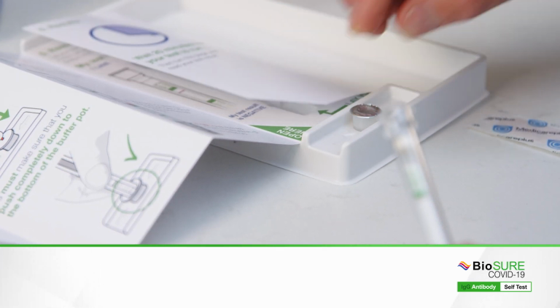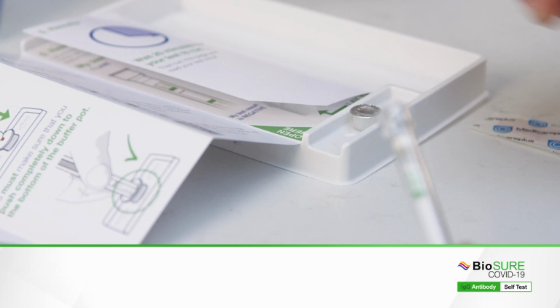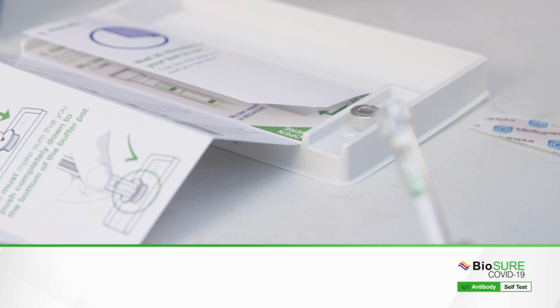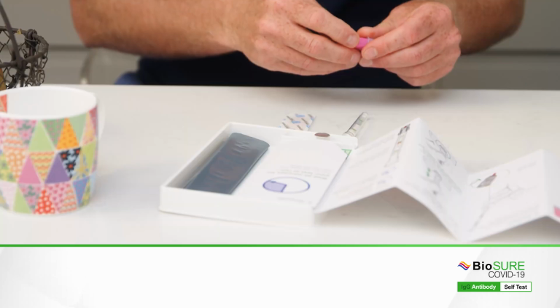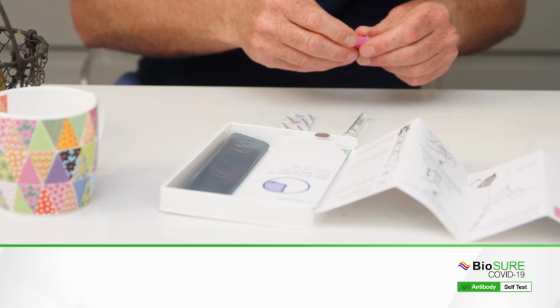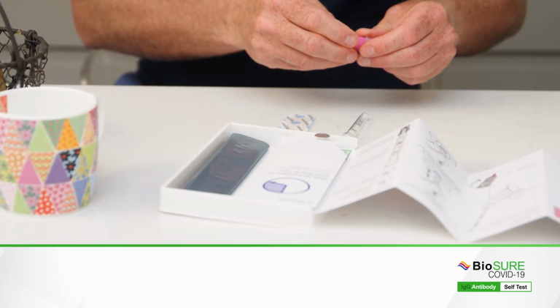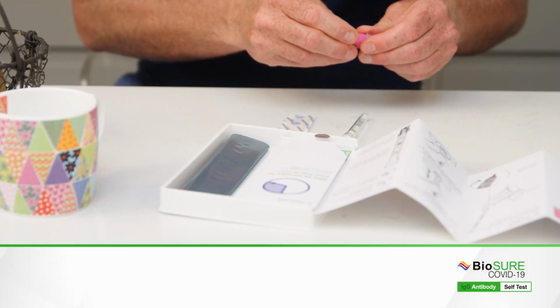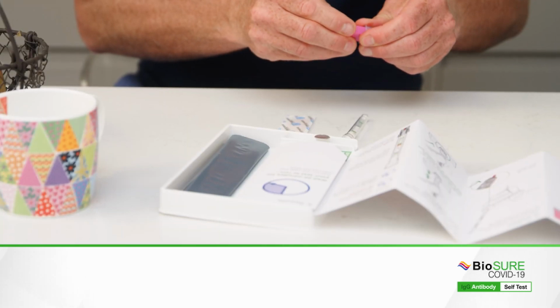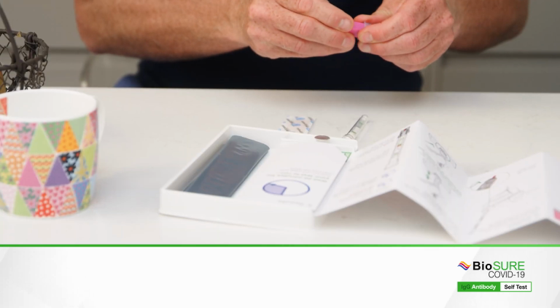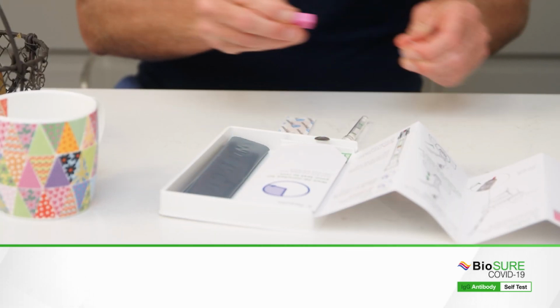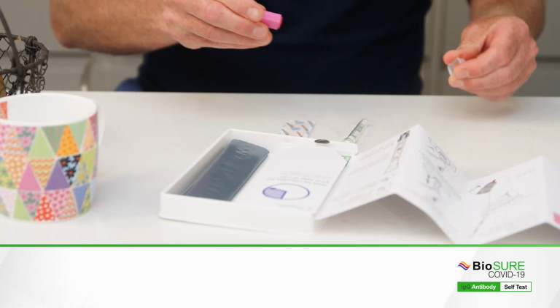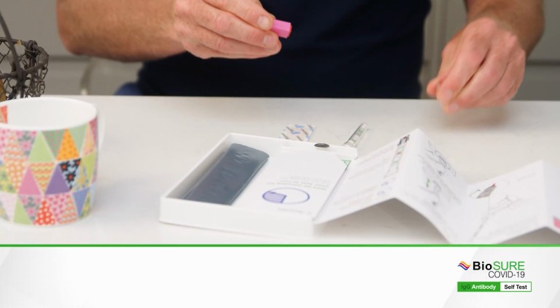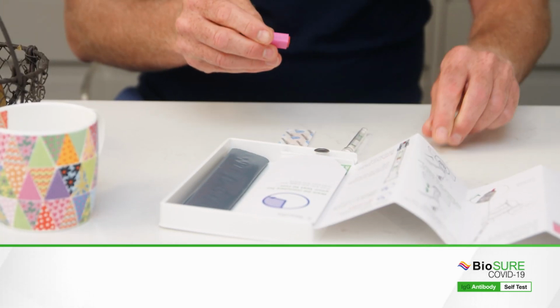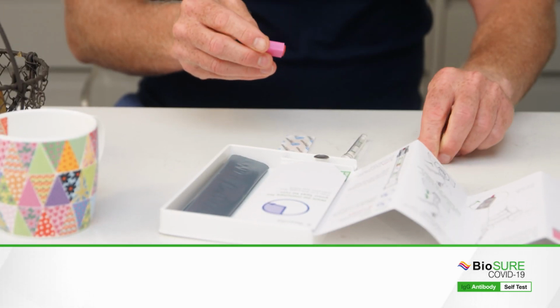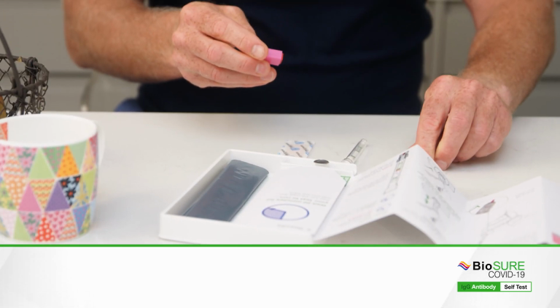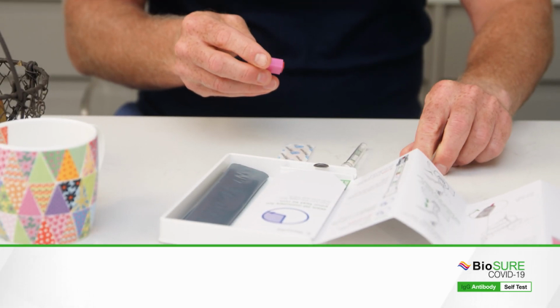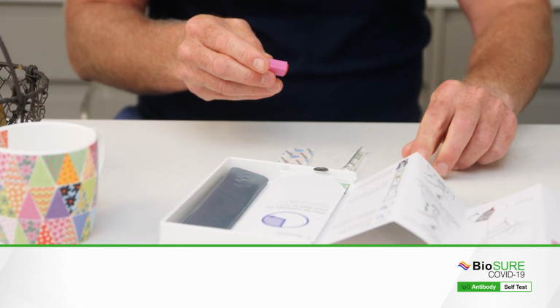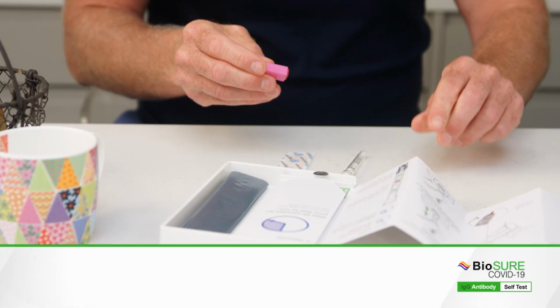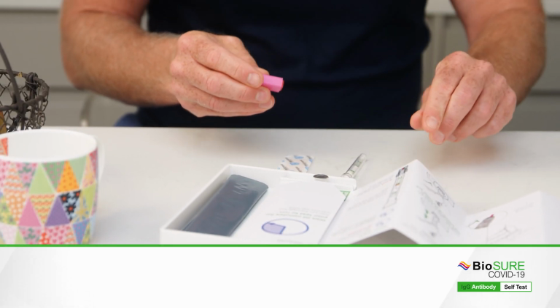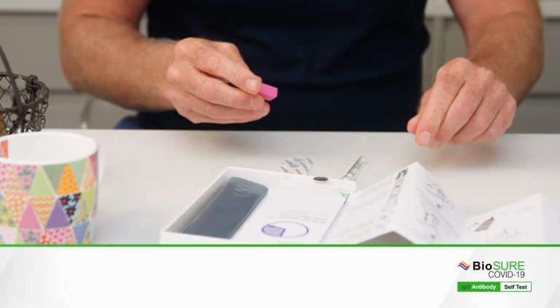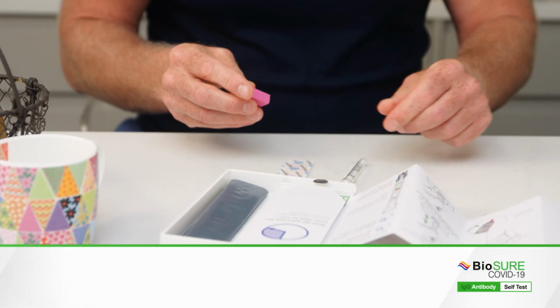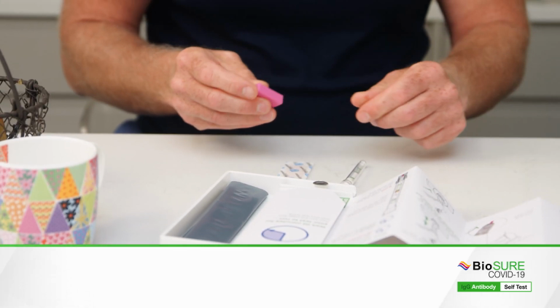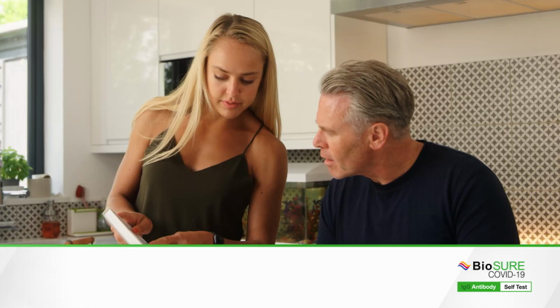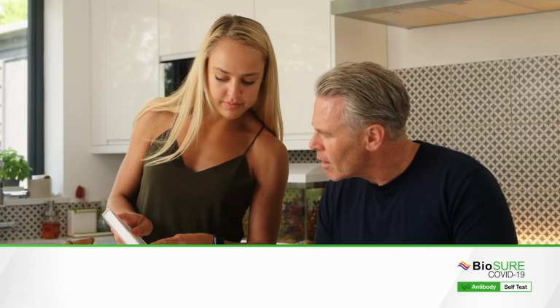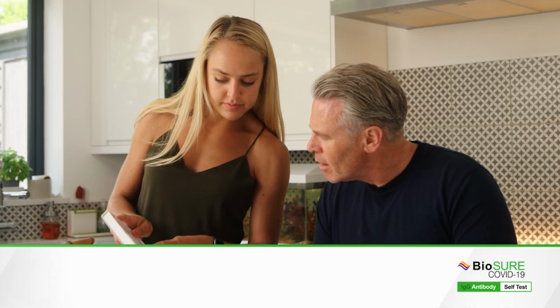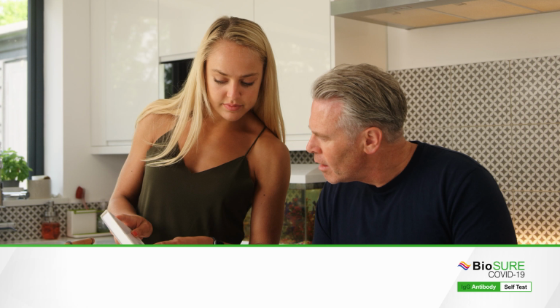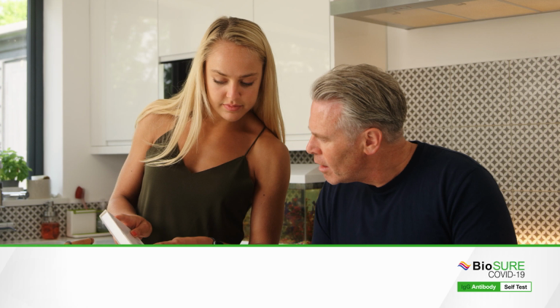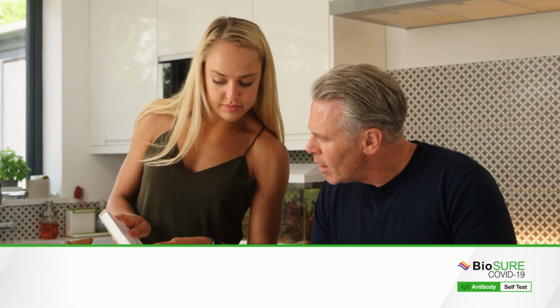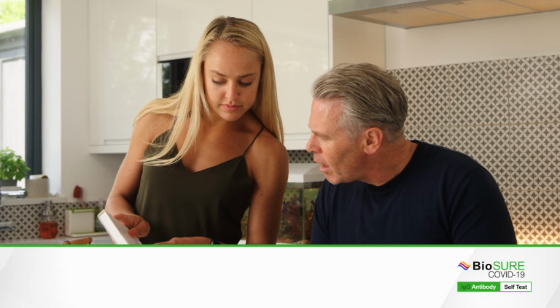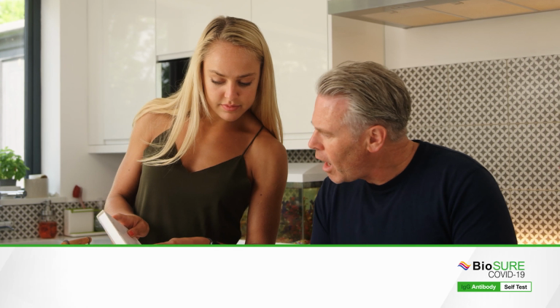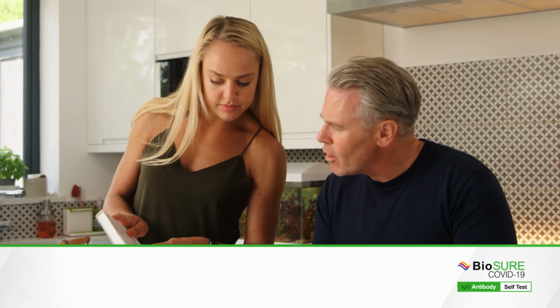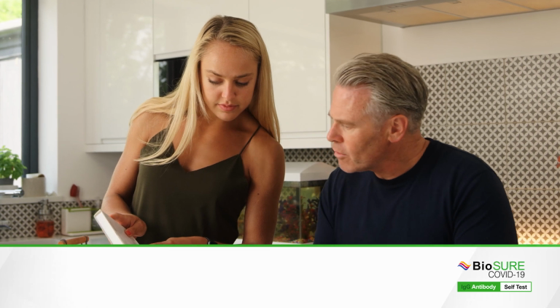Remove the buffer pot from the top of your testing device and place it in the hole in the tray. Now take the lancet and carefully remove the plastic cap. Remember, this will only work once.